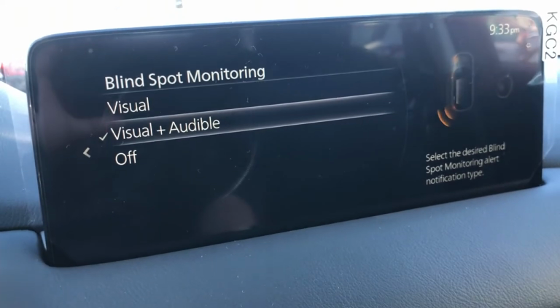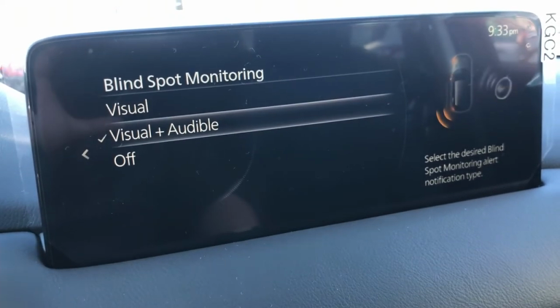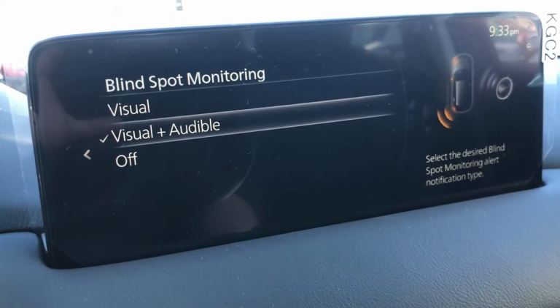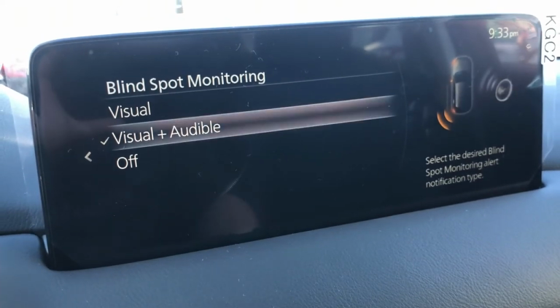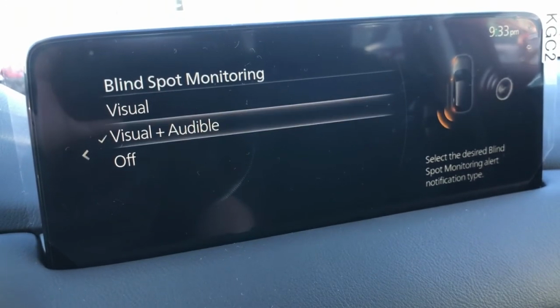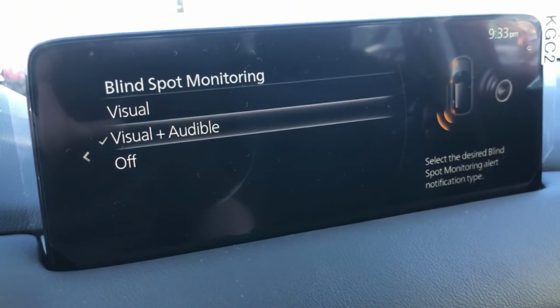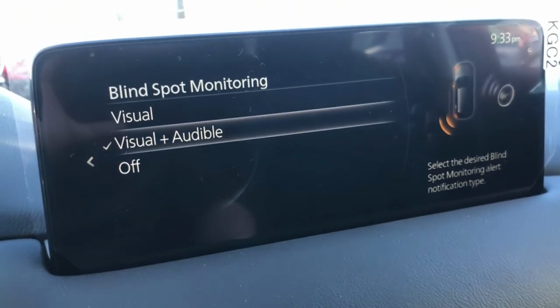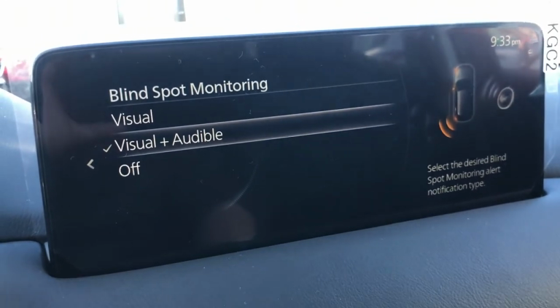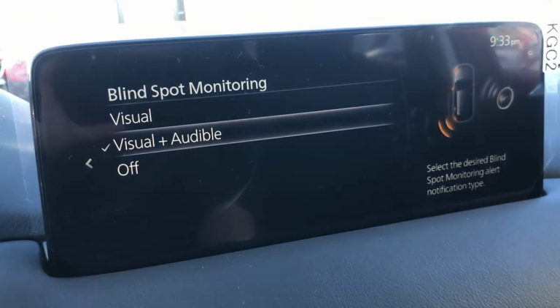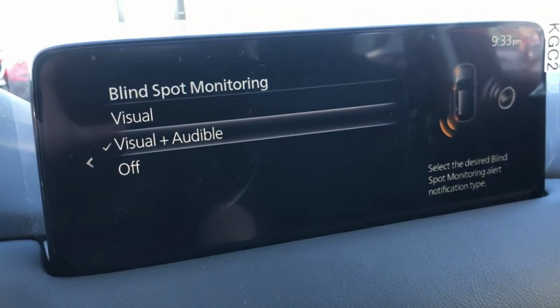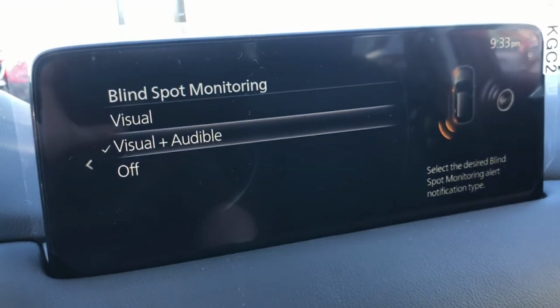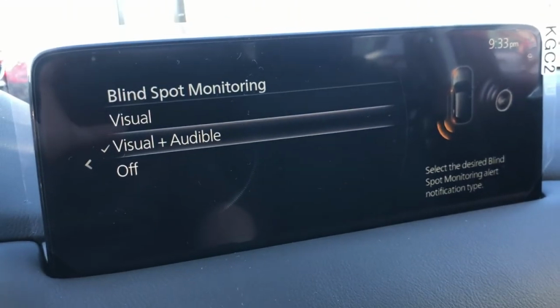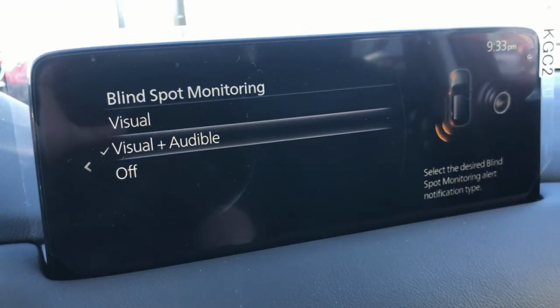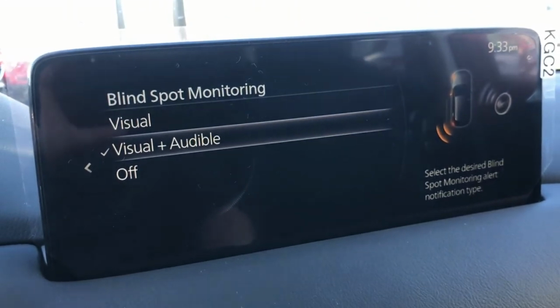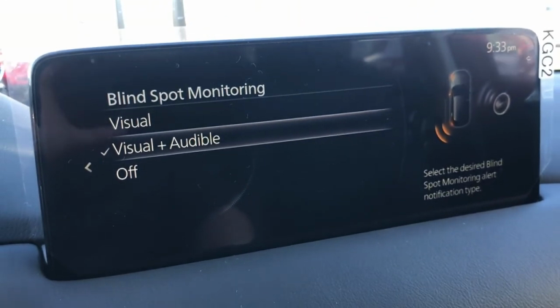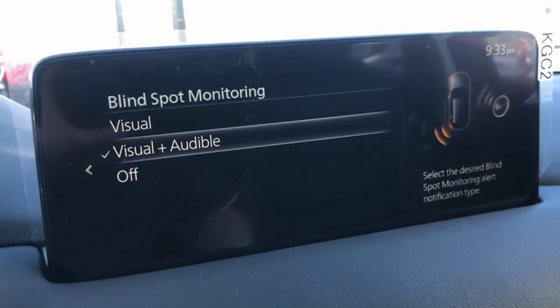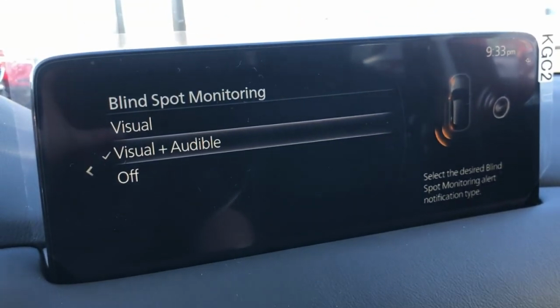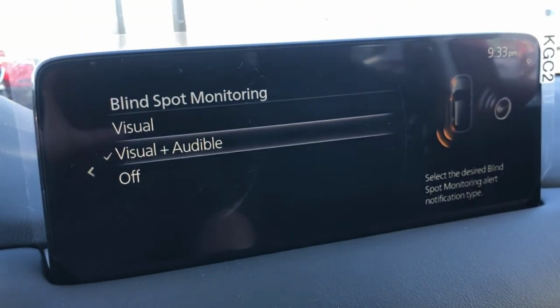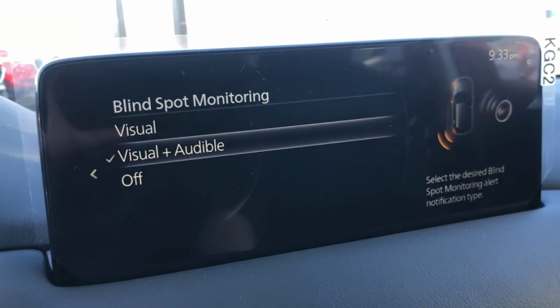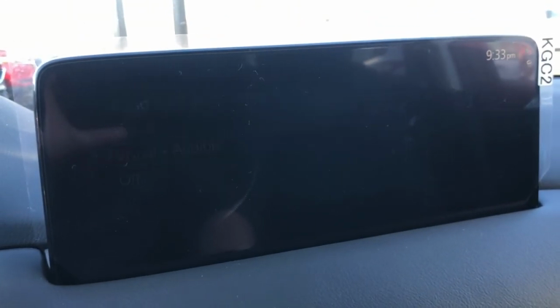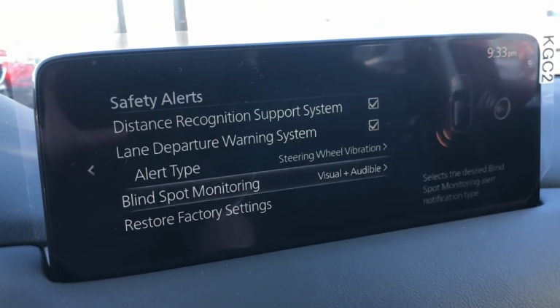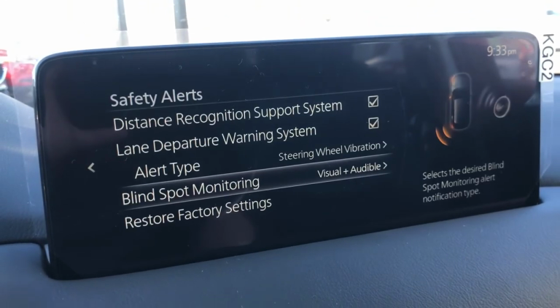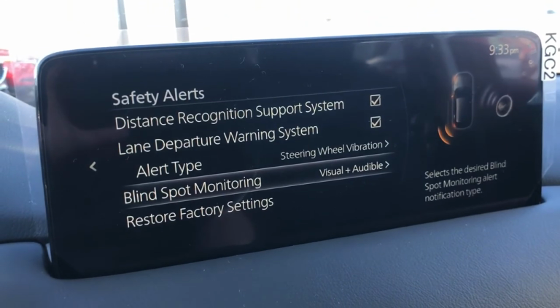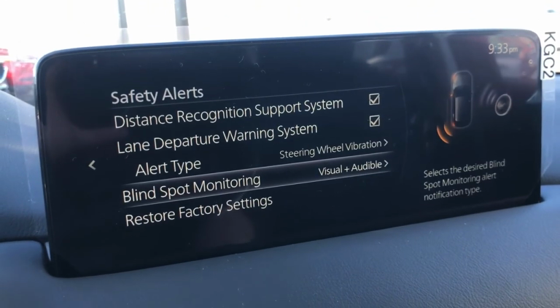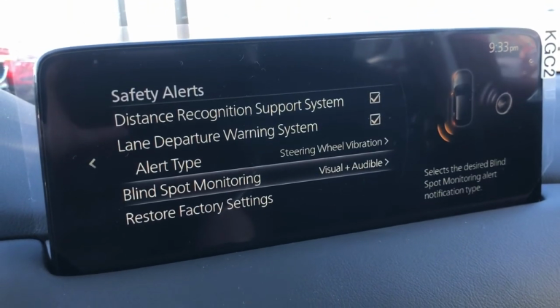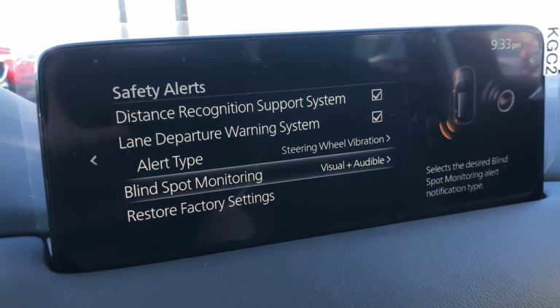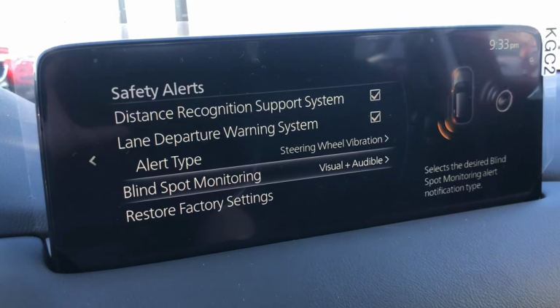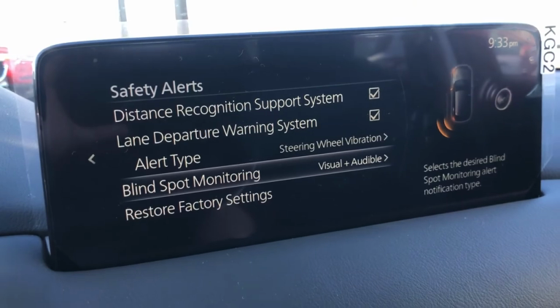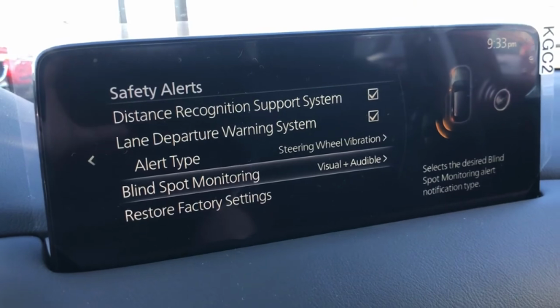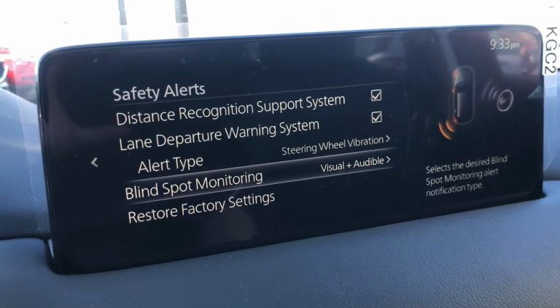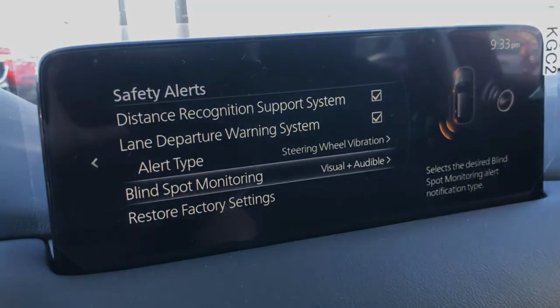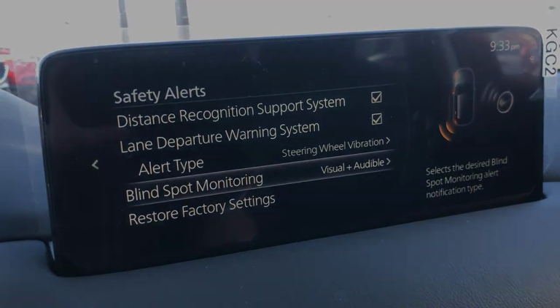If you have any other questions, feel free to reach out back to us, but this is our Blind Spot Monitoring System.